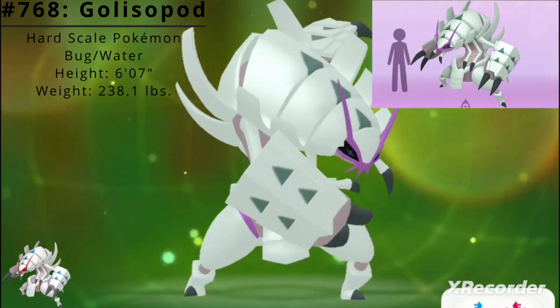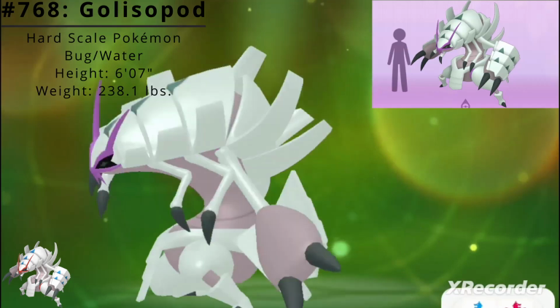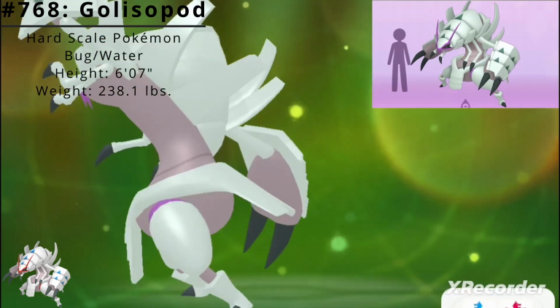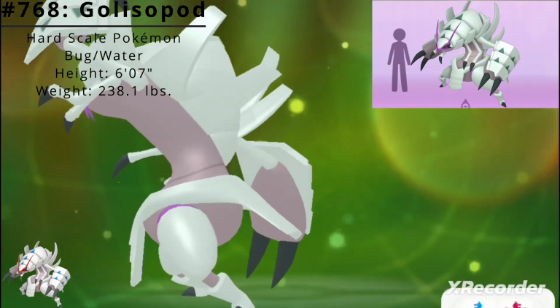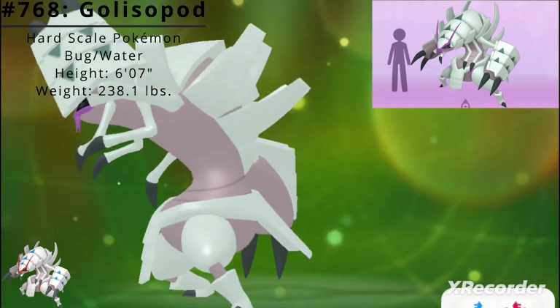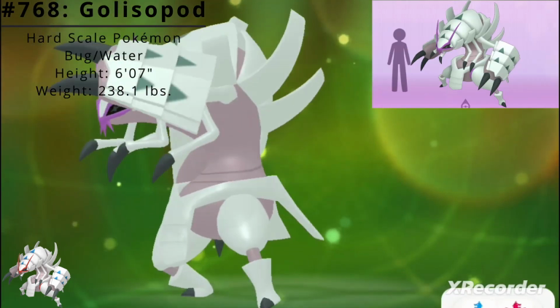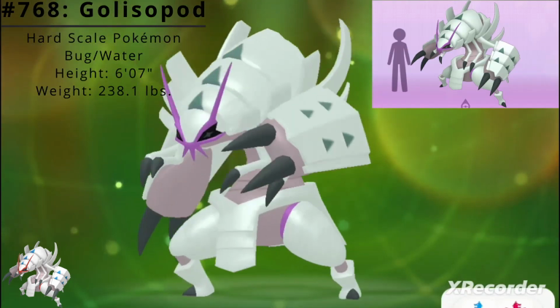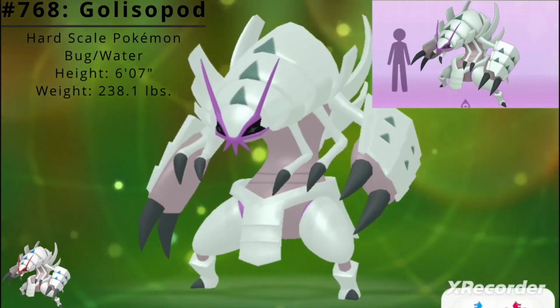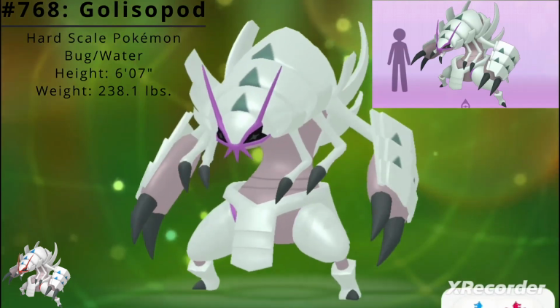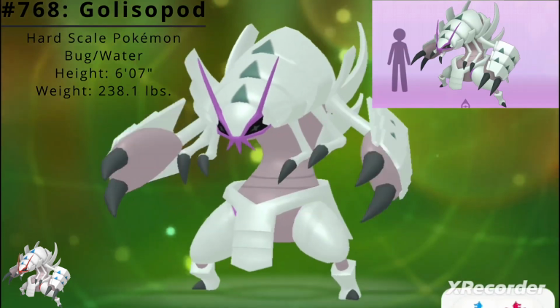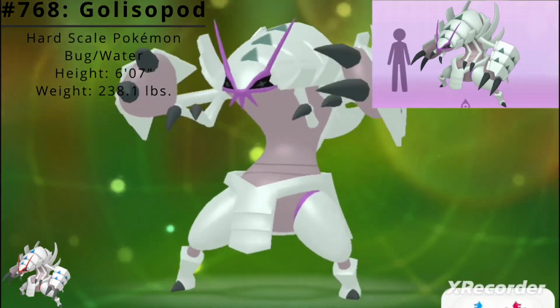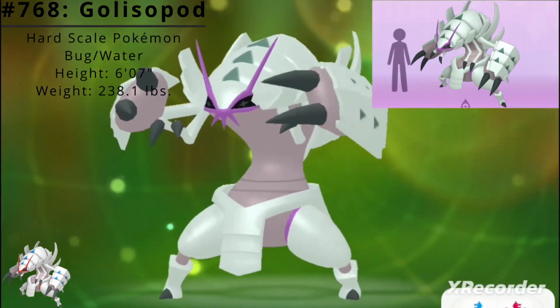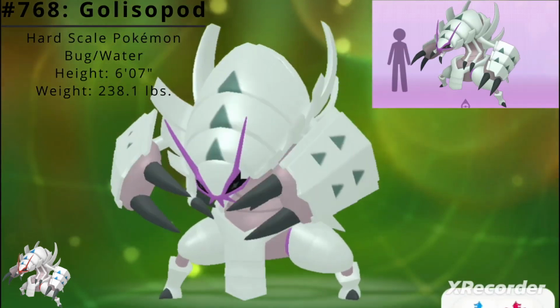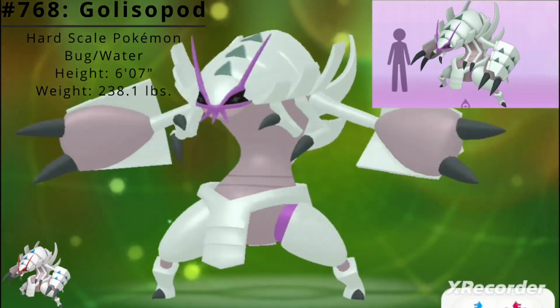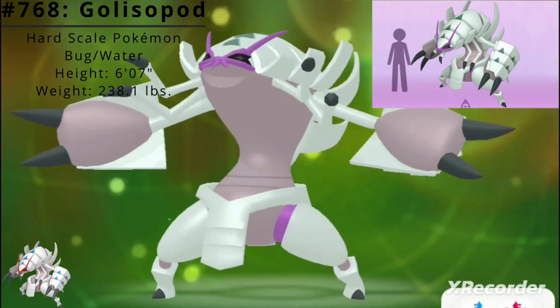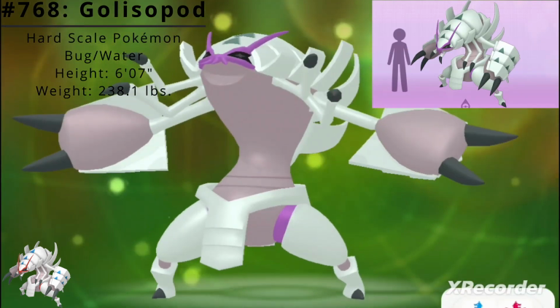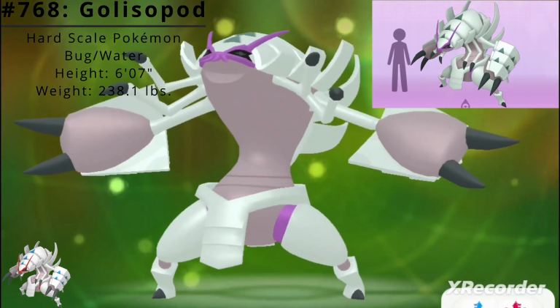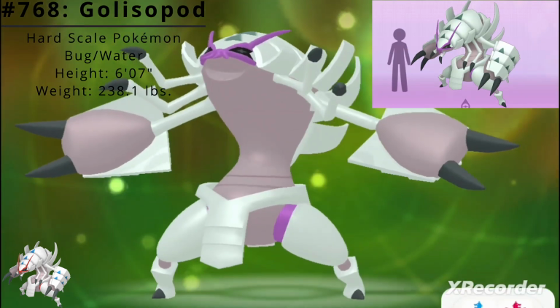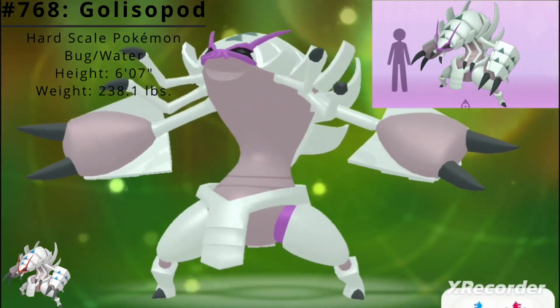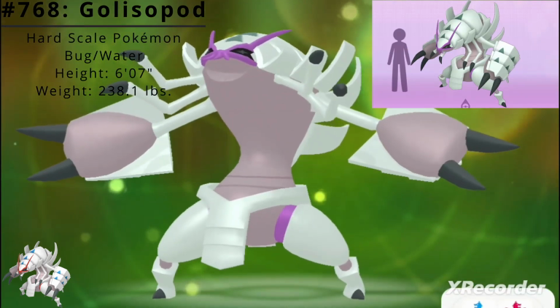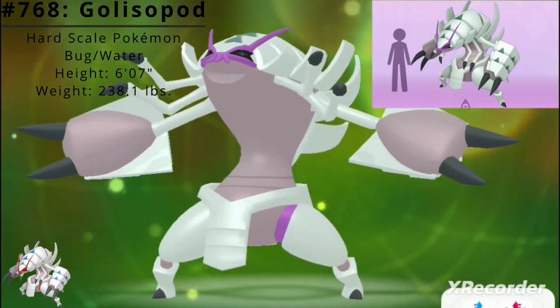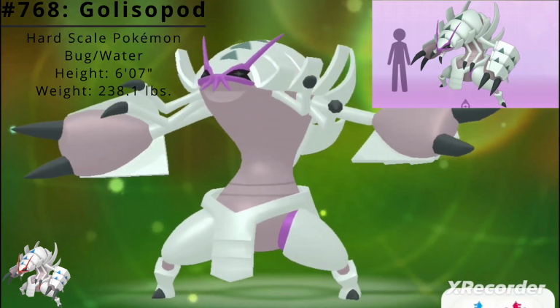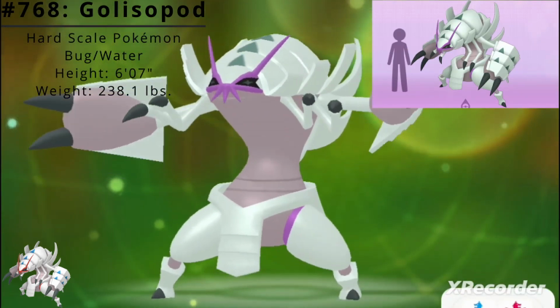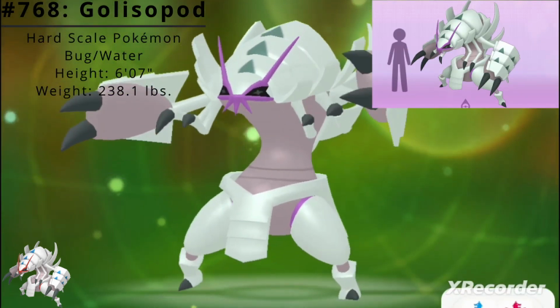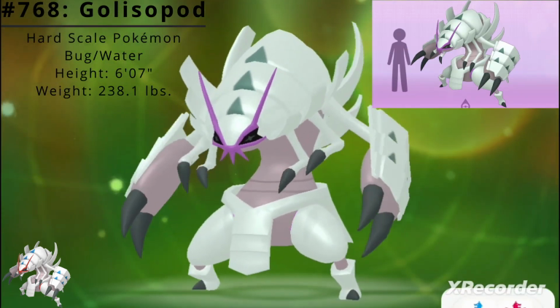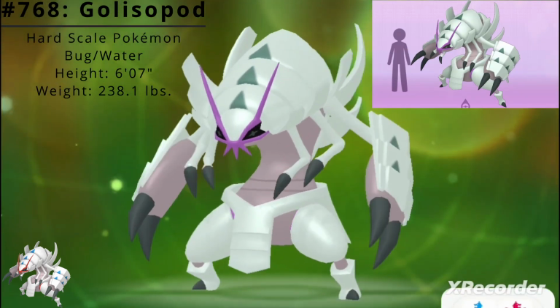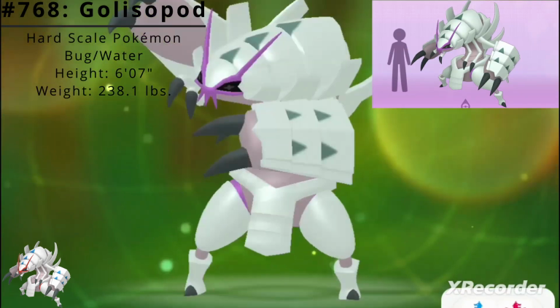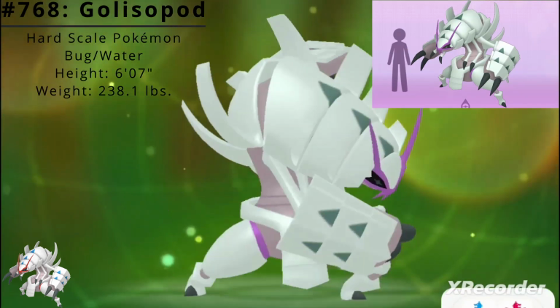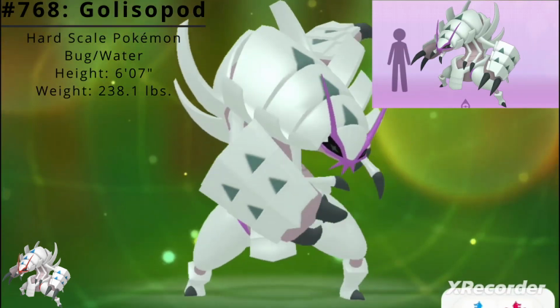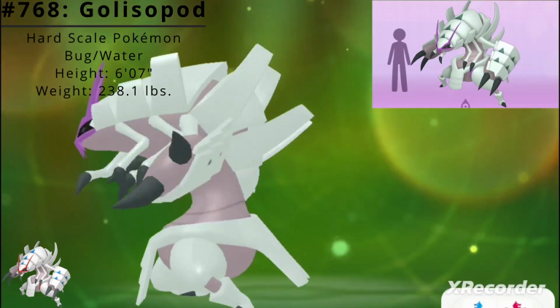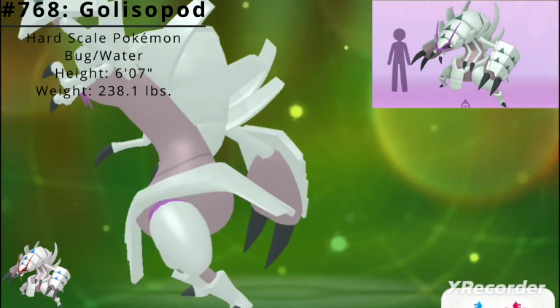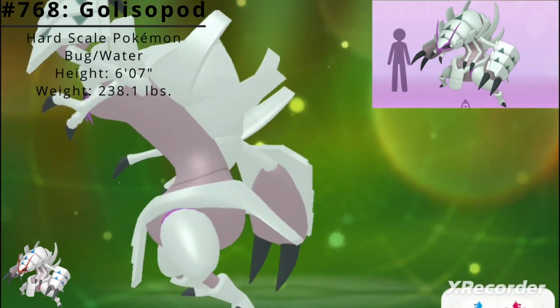Golisopod has a height of 6 feet 7 inches and a weight of 238.1 pounds.